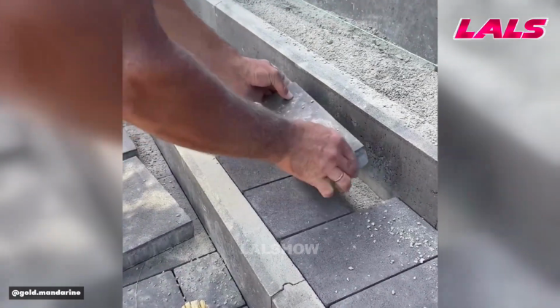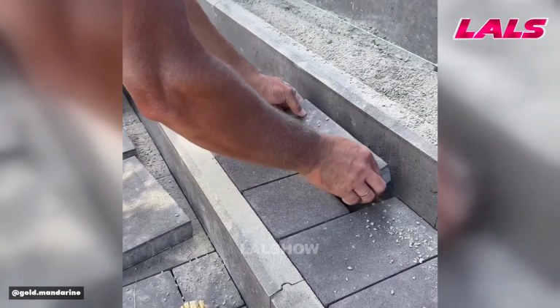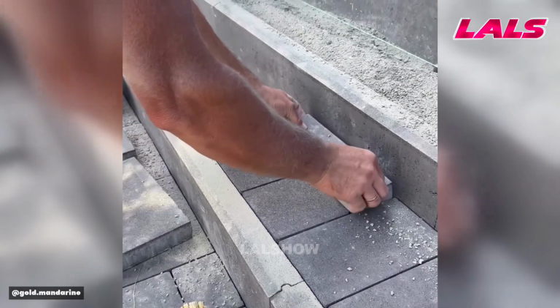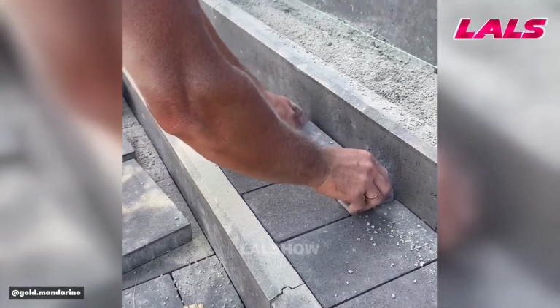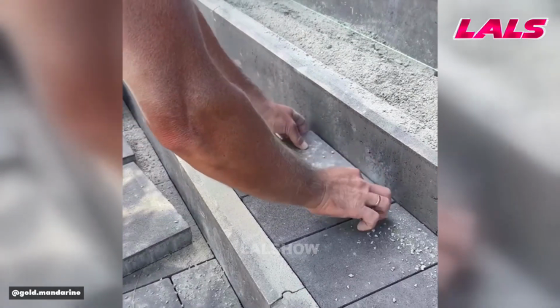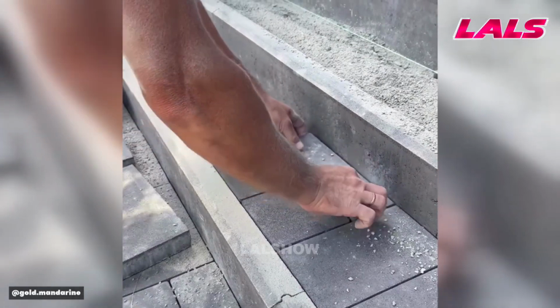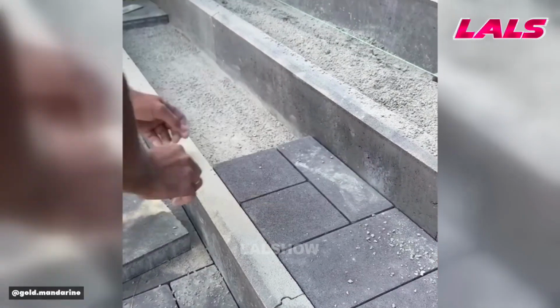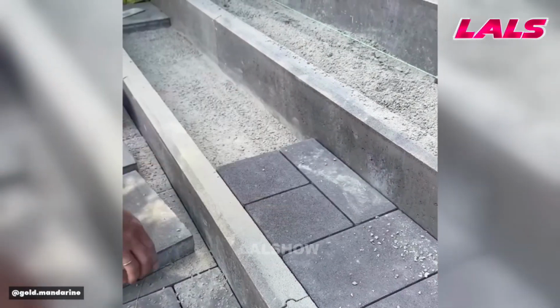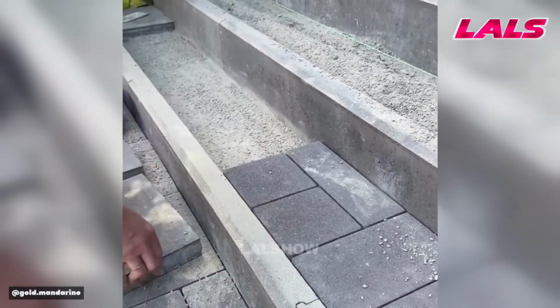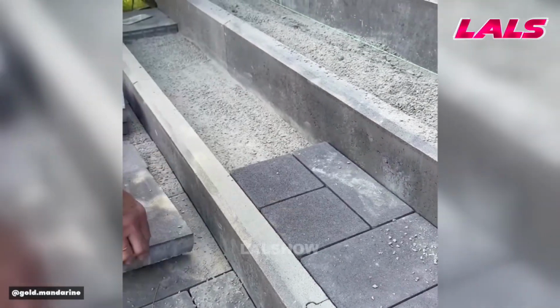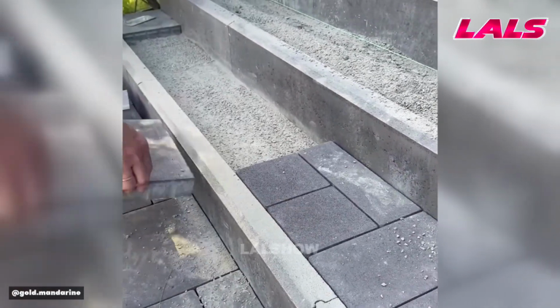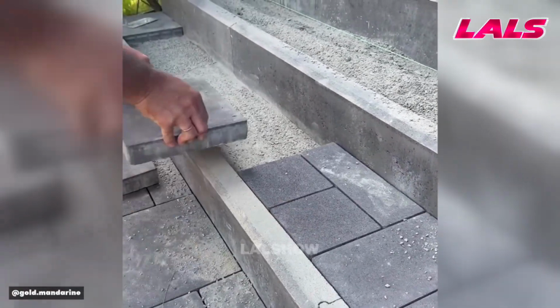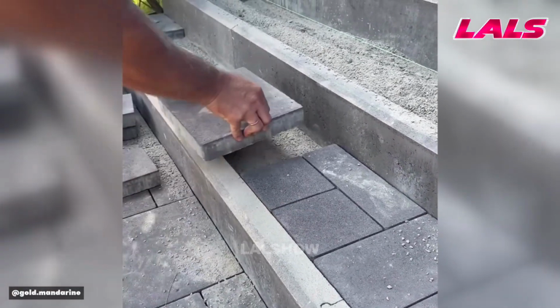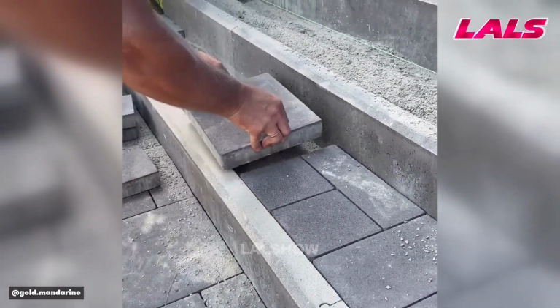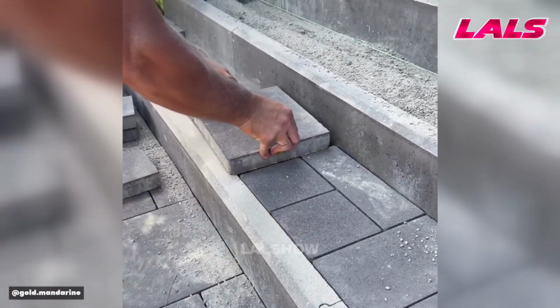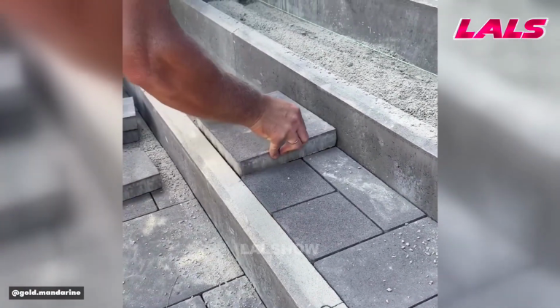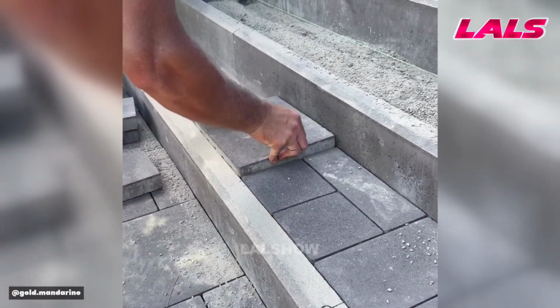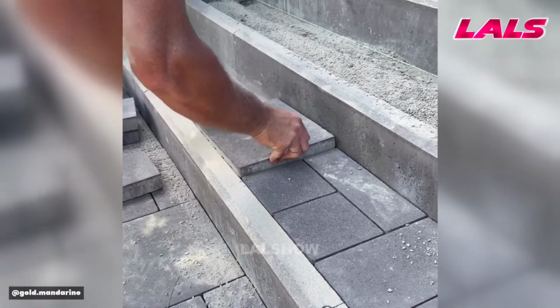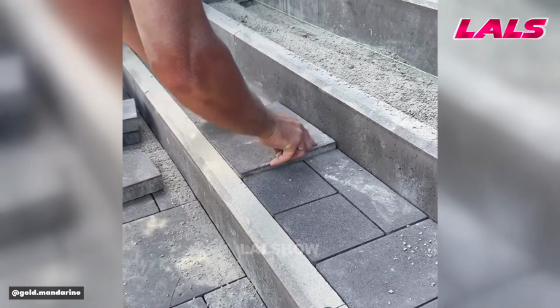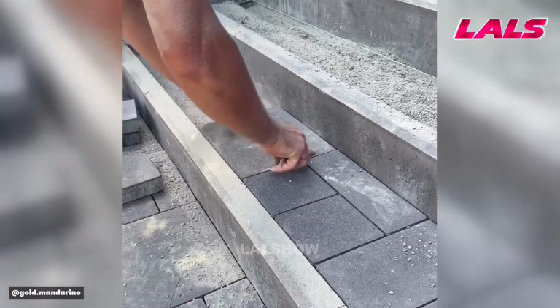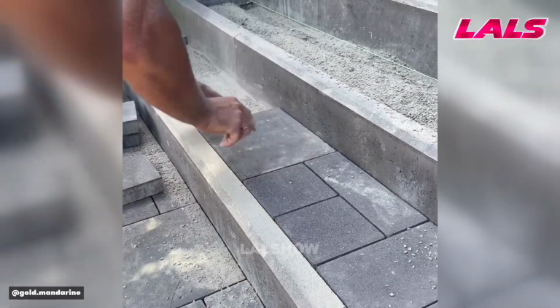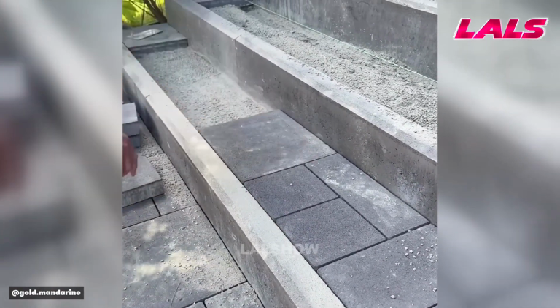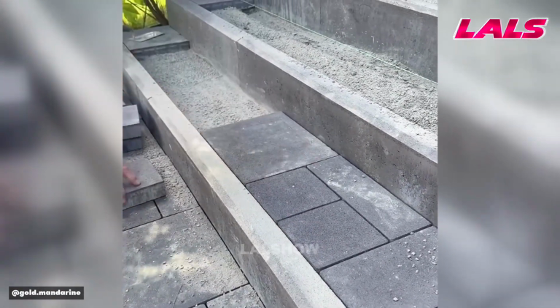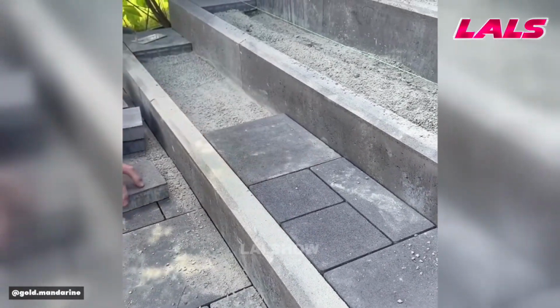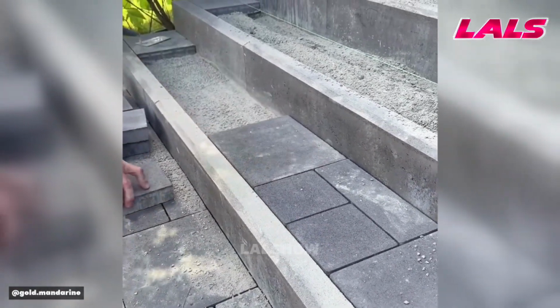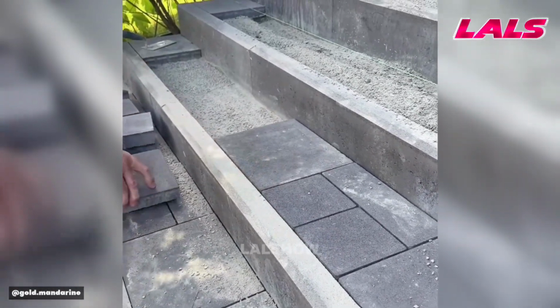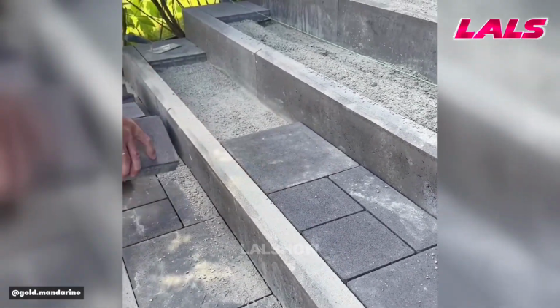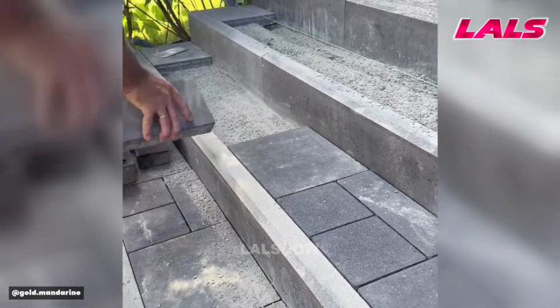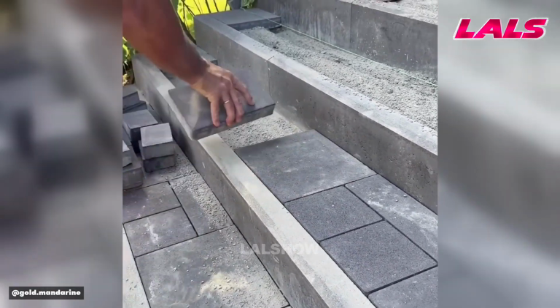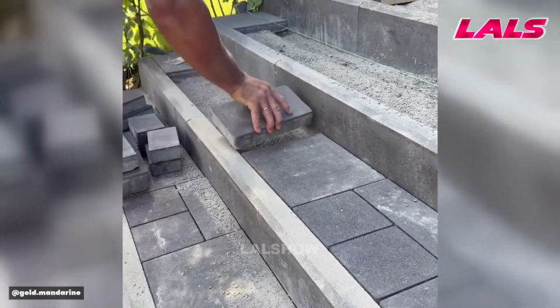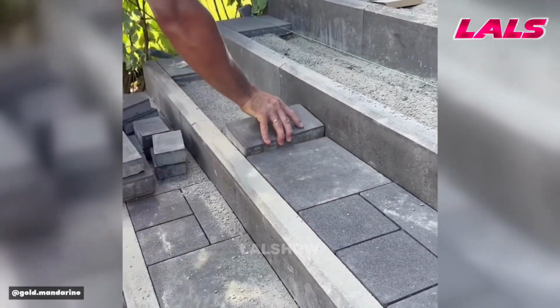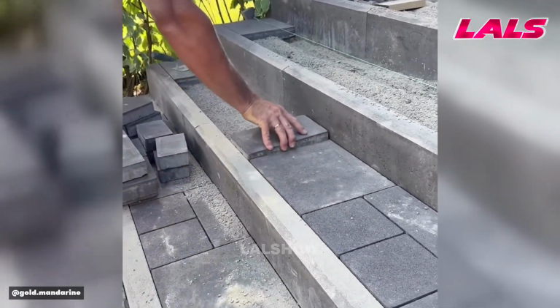Careful placement of concrete blocks on a prepared base creates a durable pathway surface.